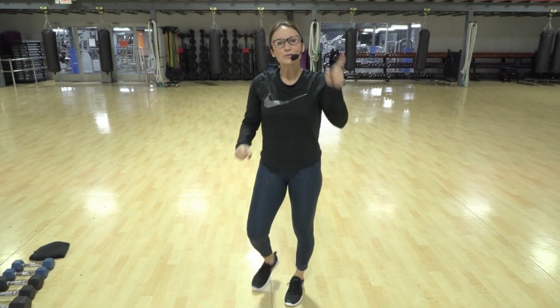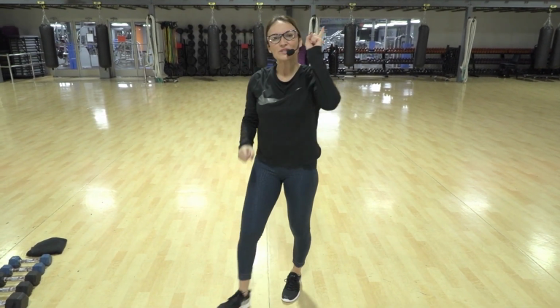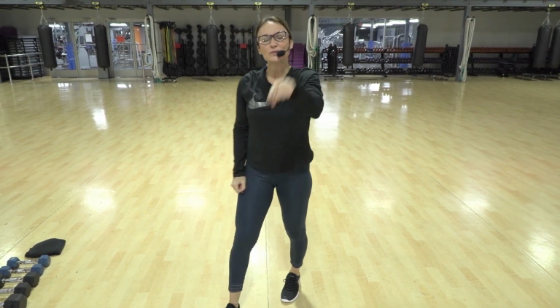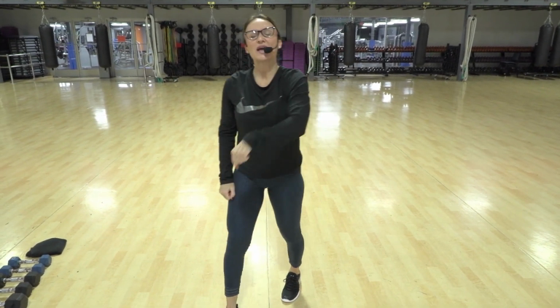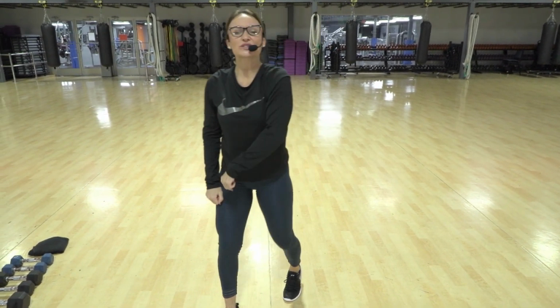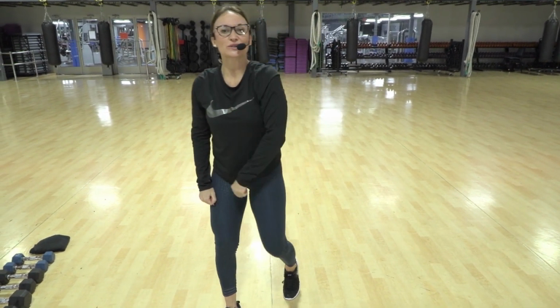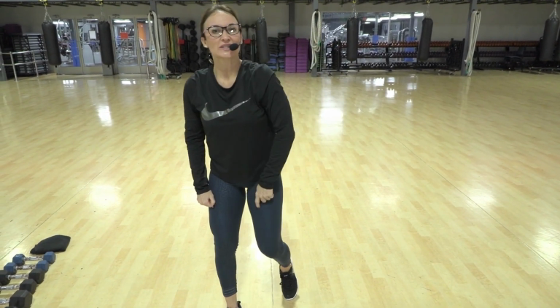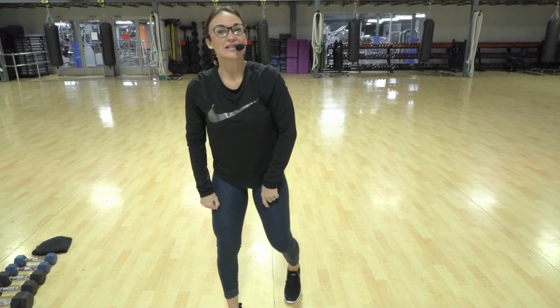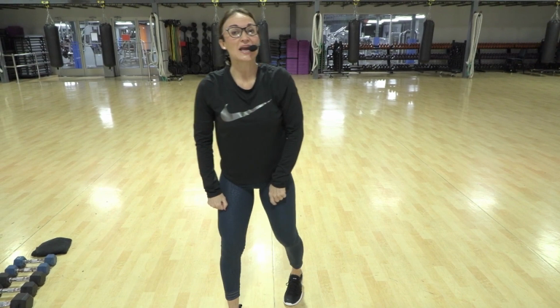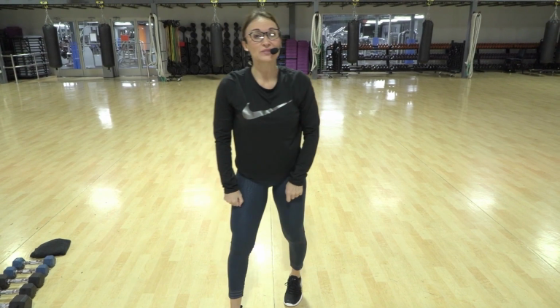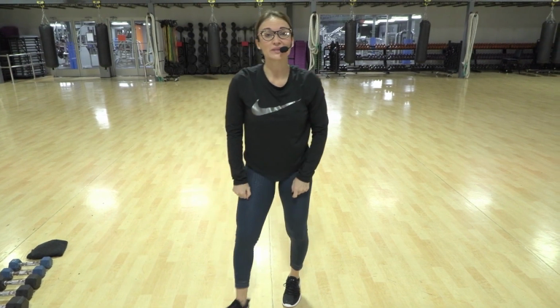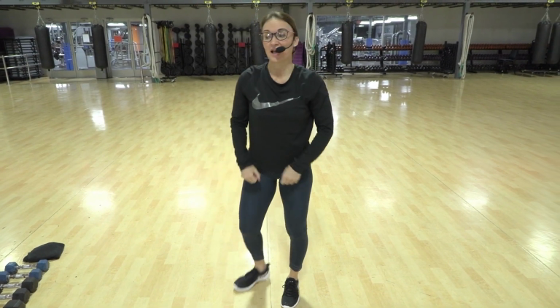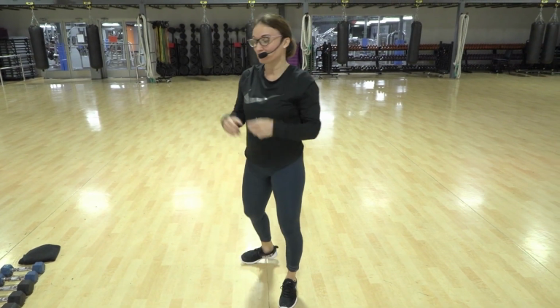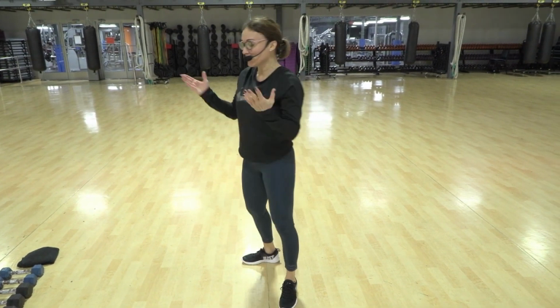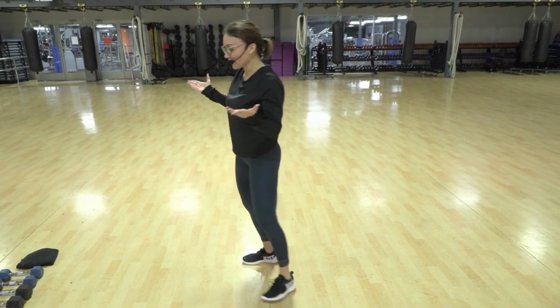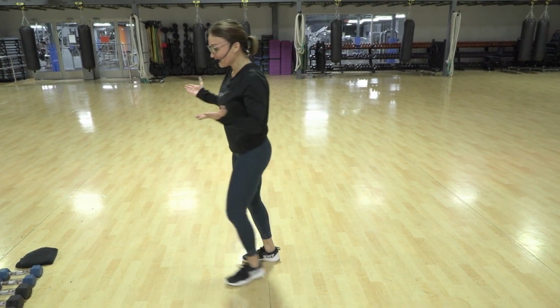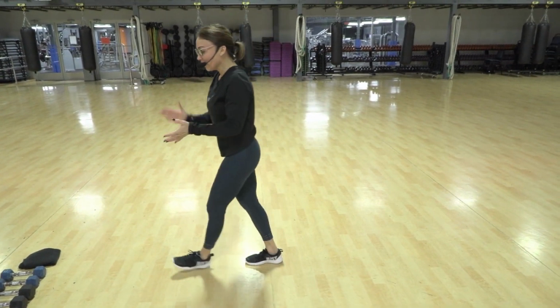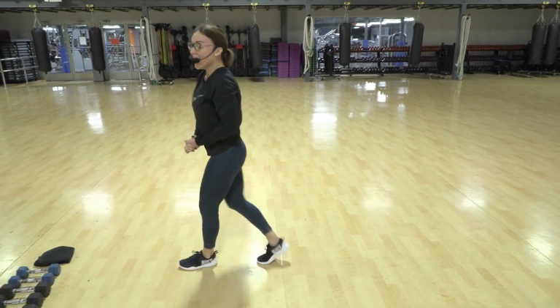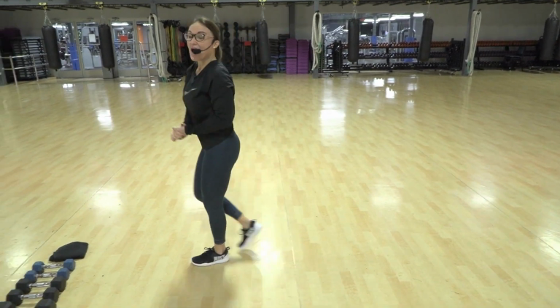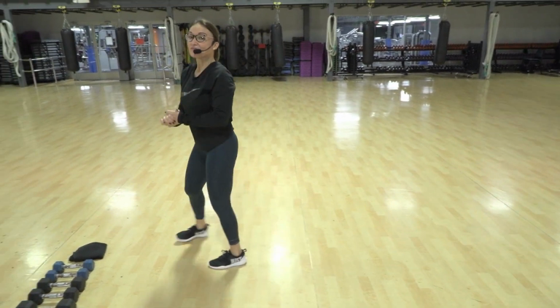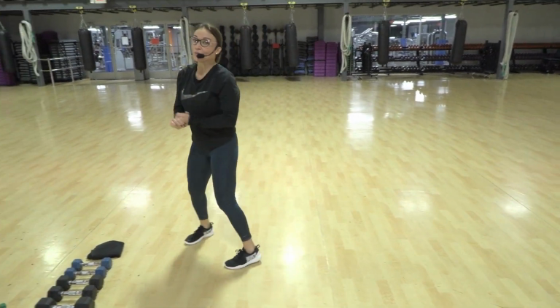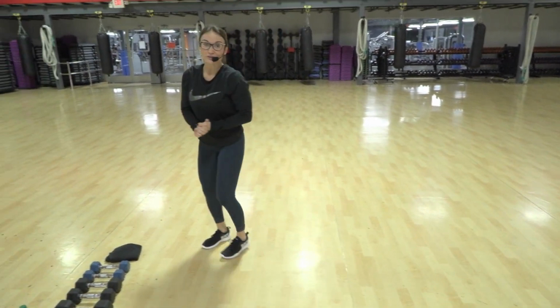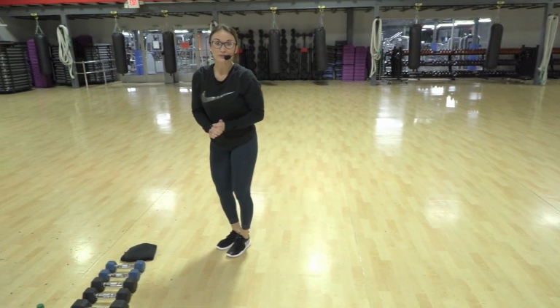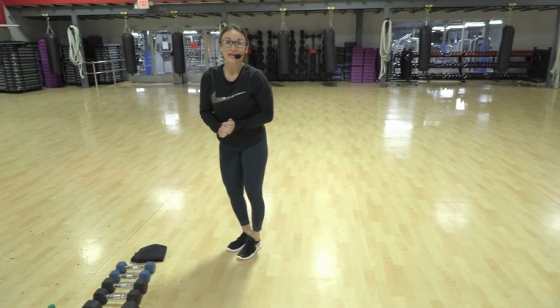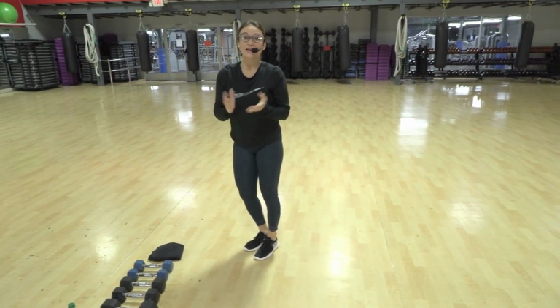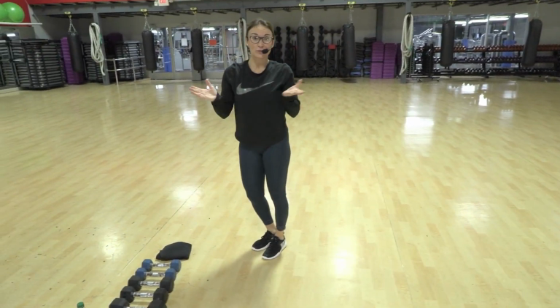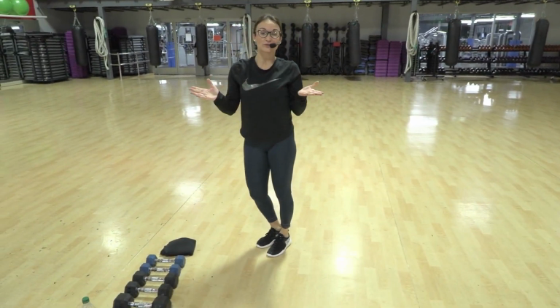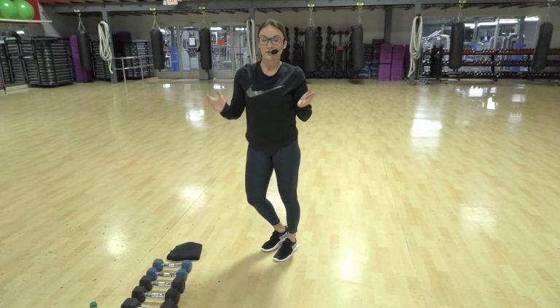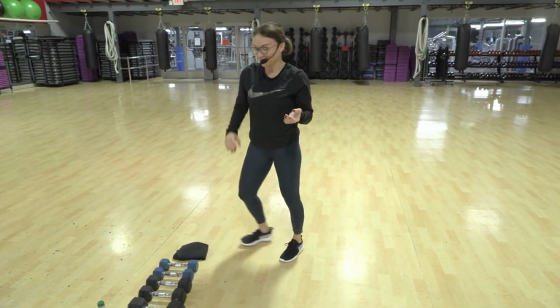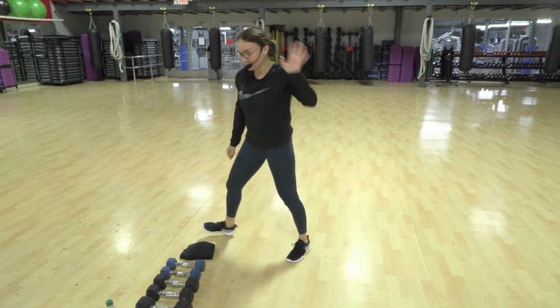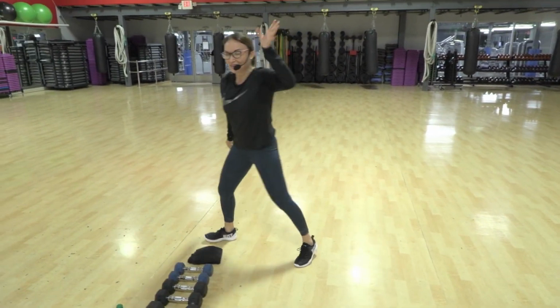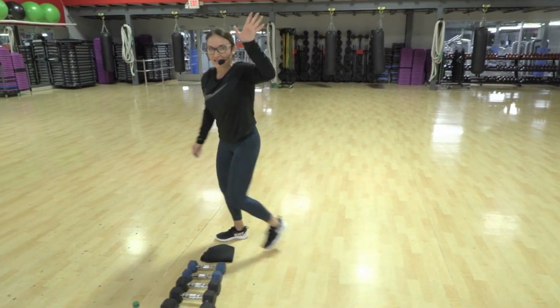I will see you next Thursday, 9:30 live — be there! Have a wonderful day and a wonderful weekend. Bye, guys!